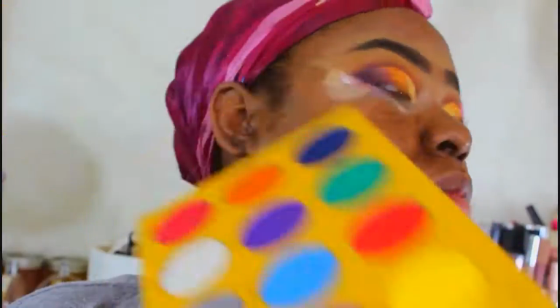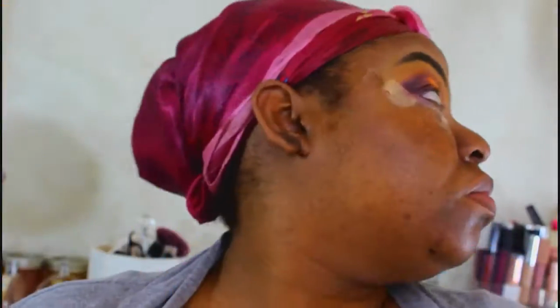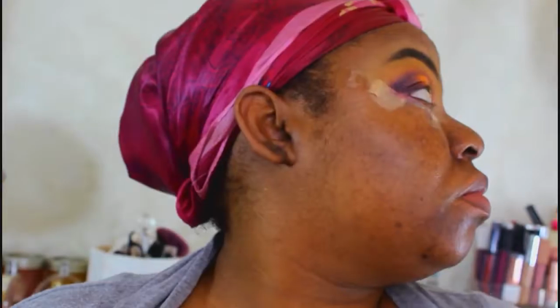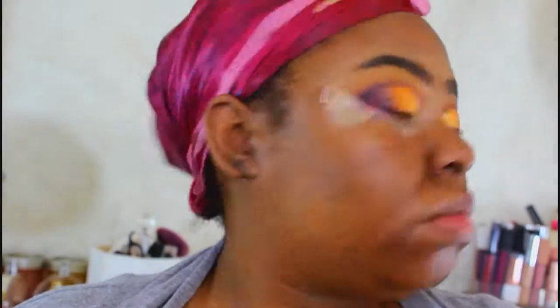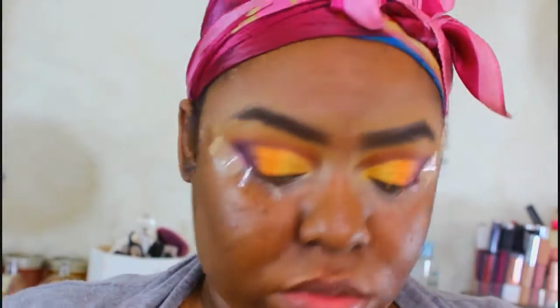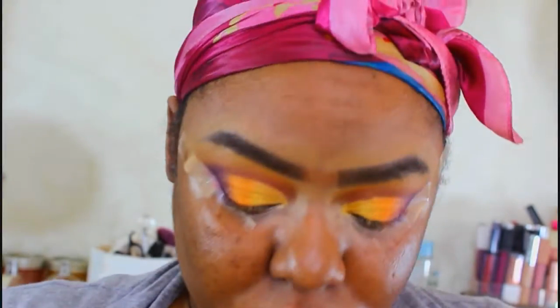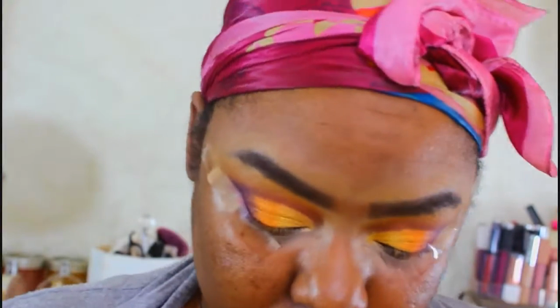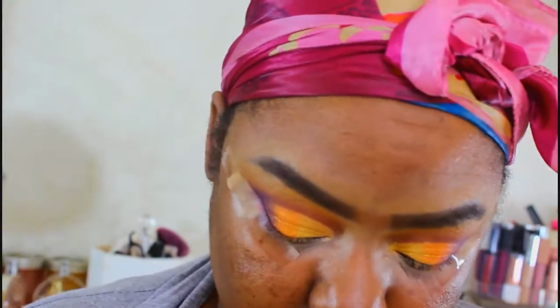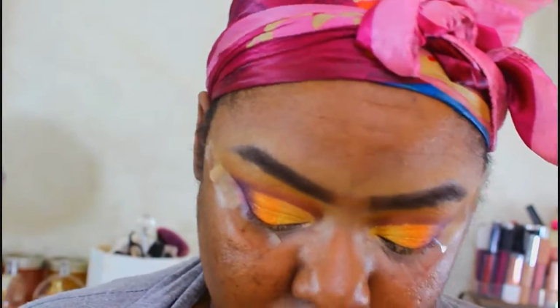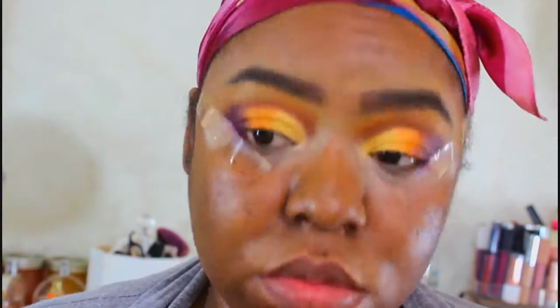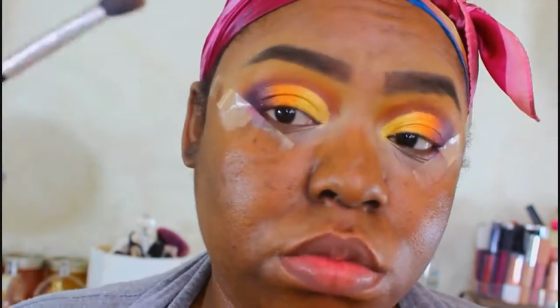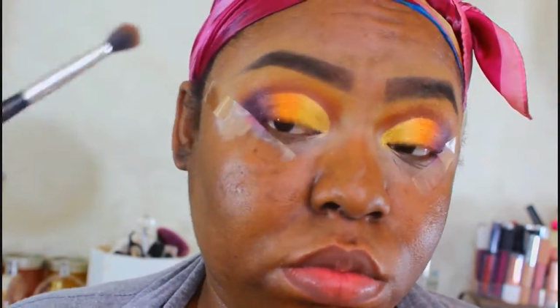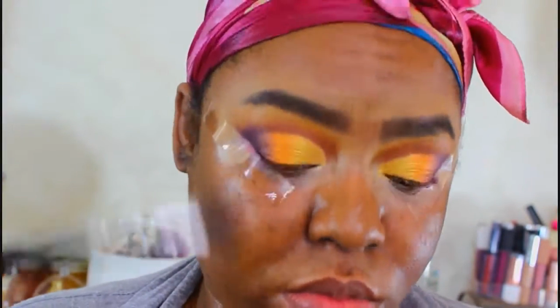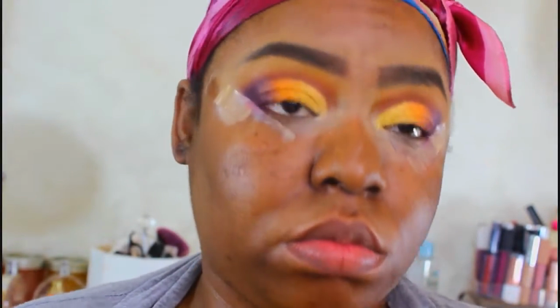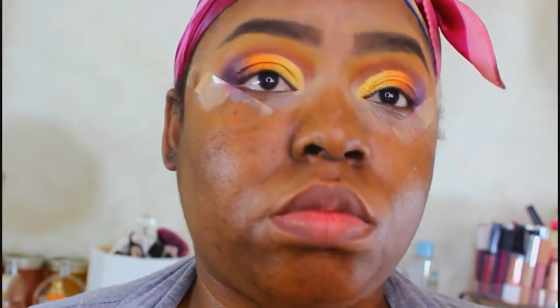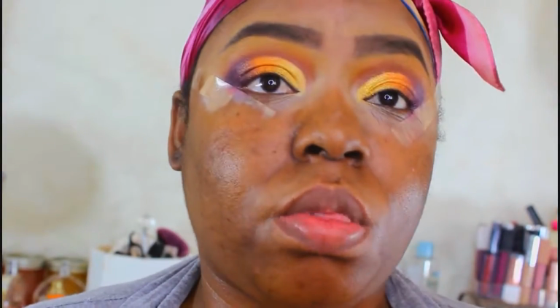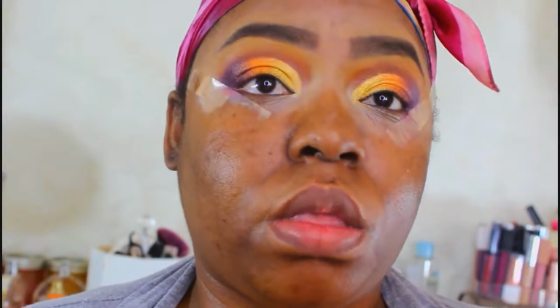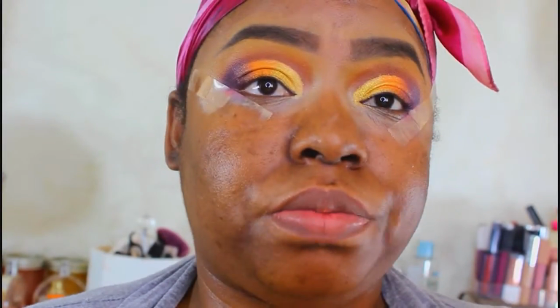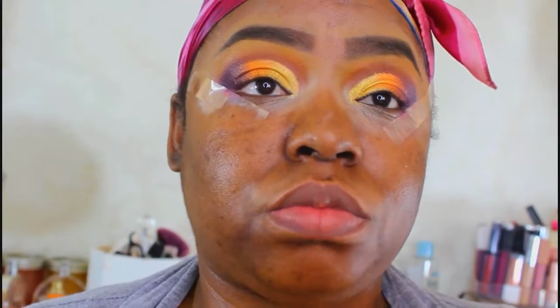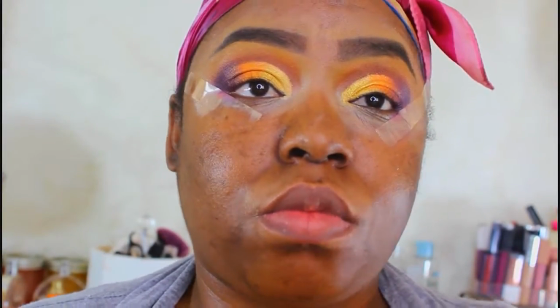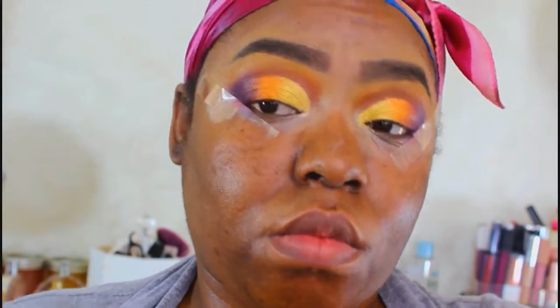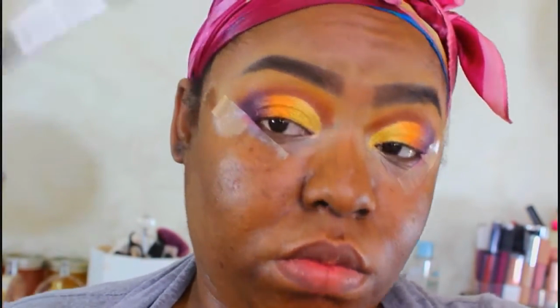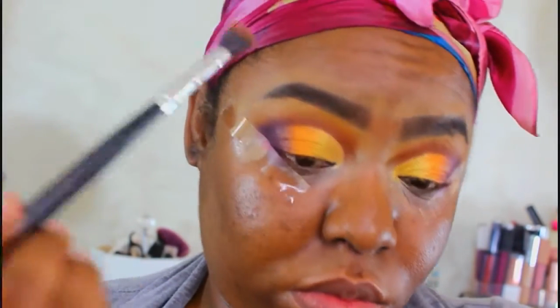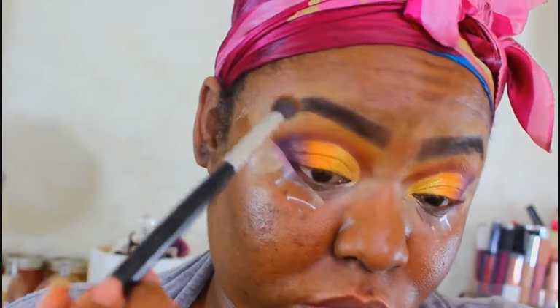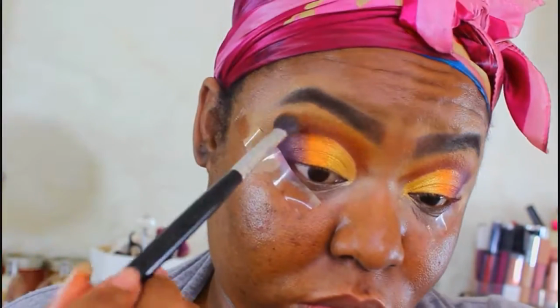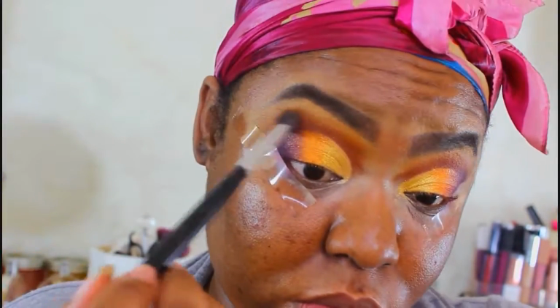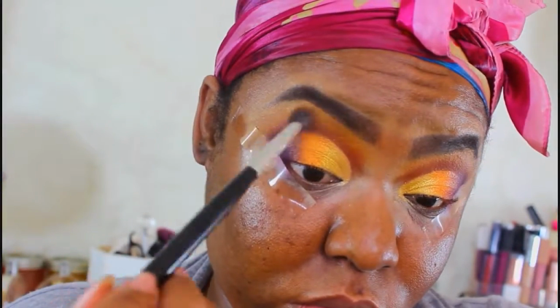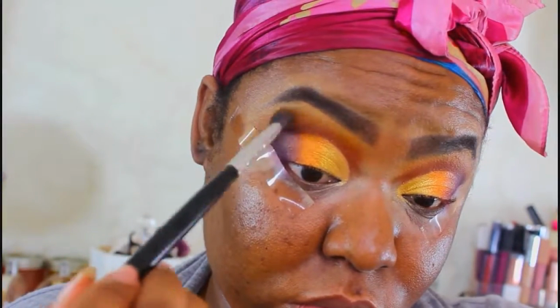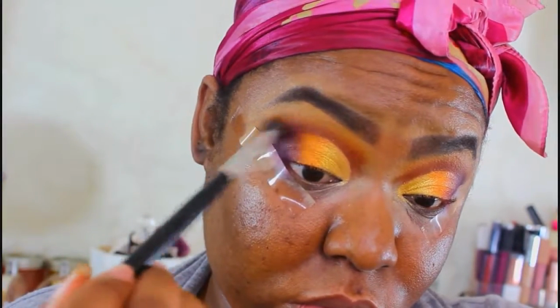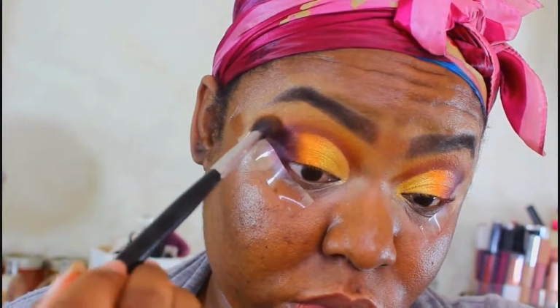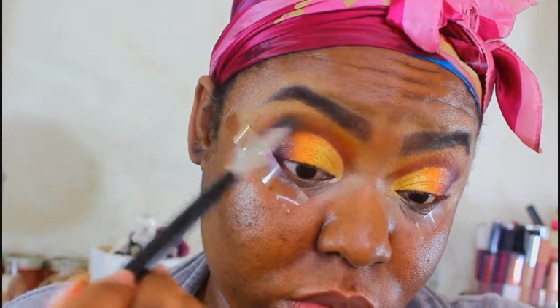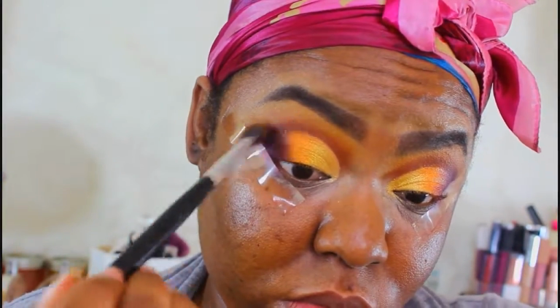I'm going back in with the tan color to make sure that we blend out that transition color nicely.